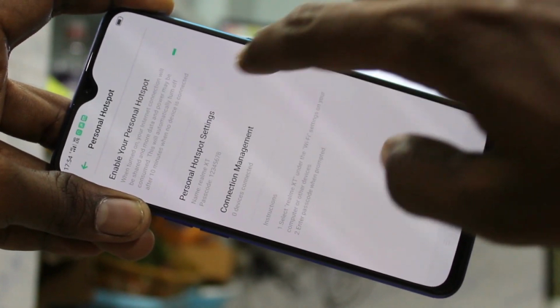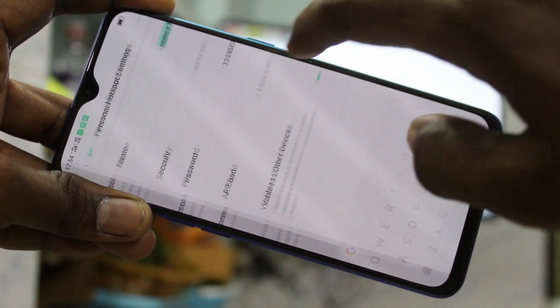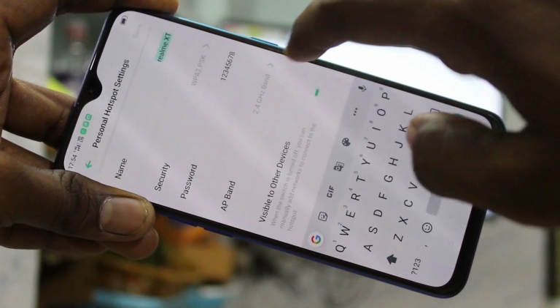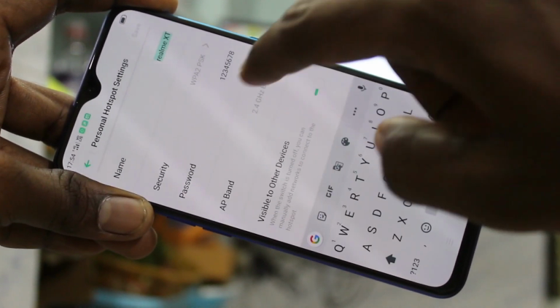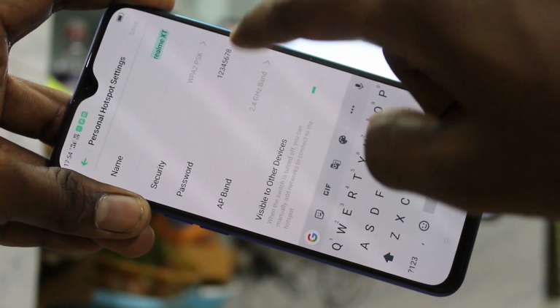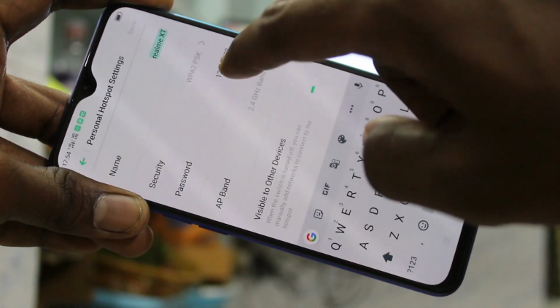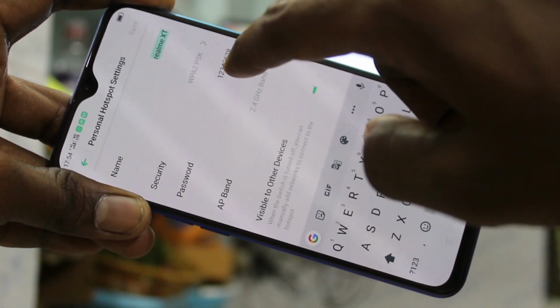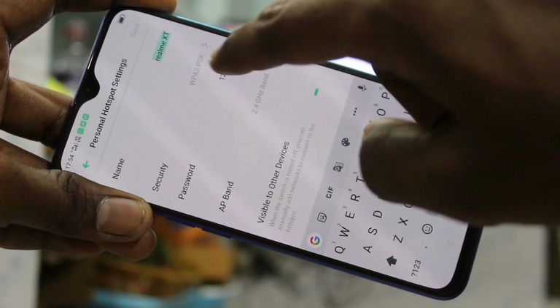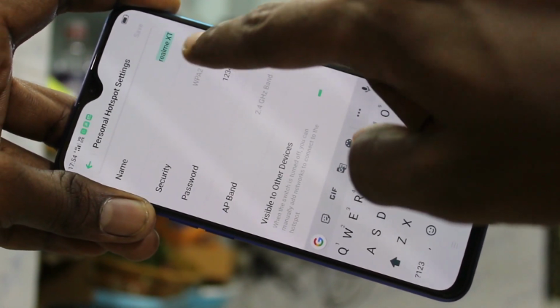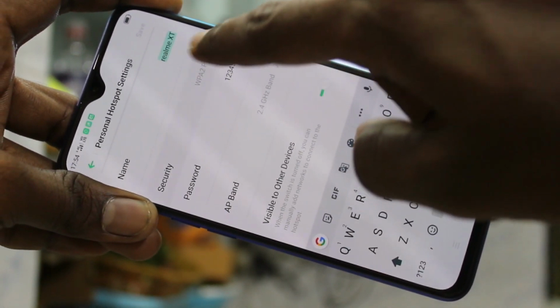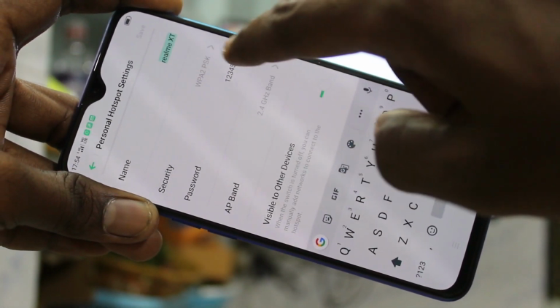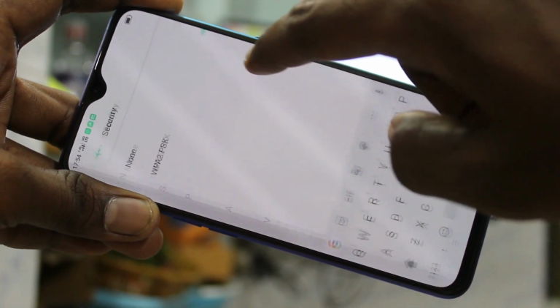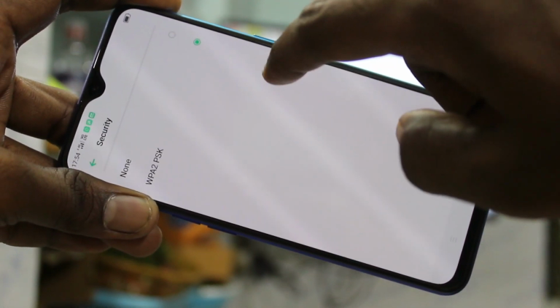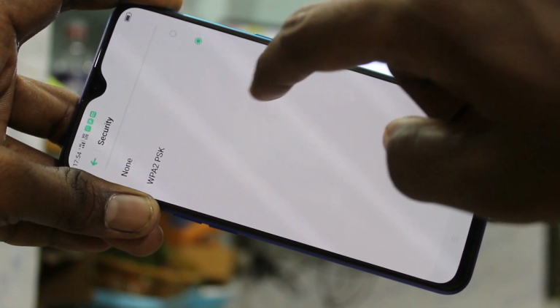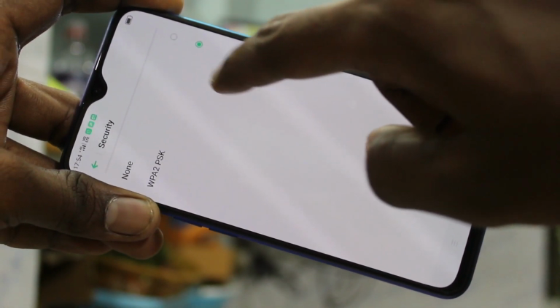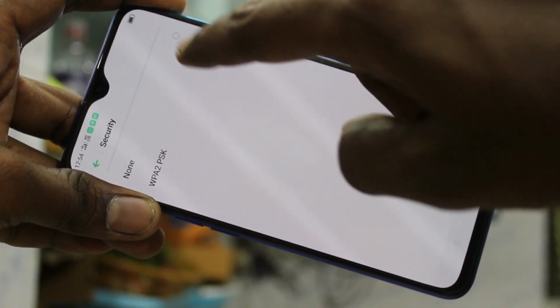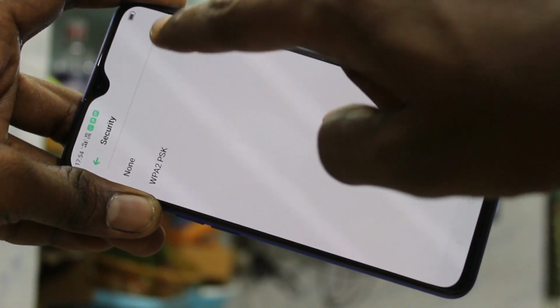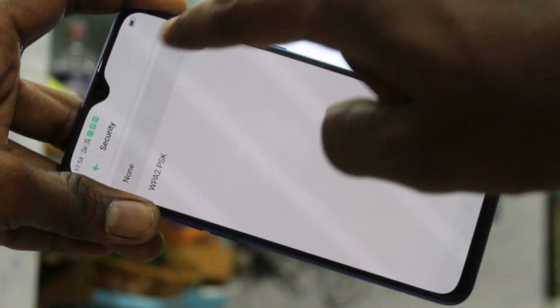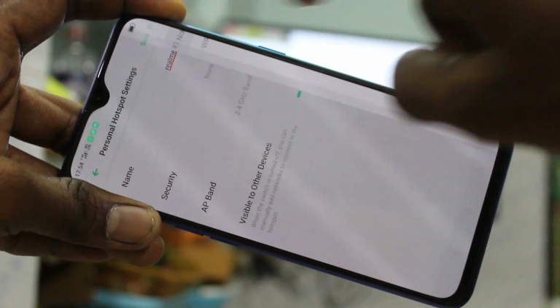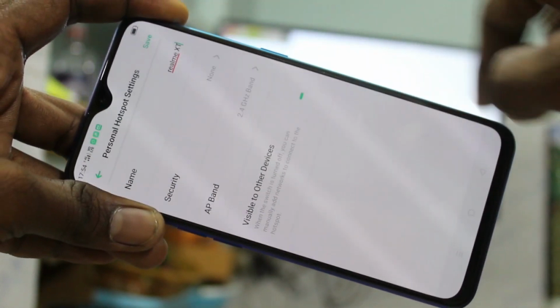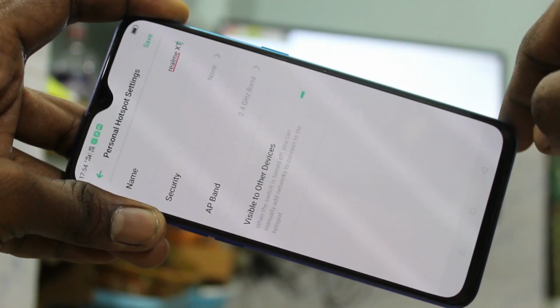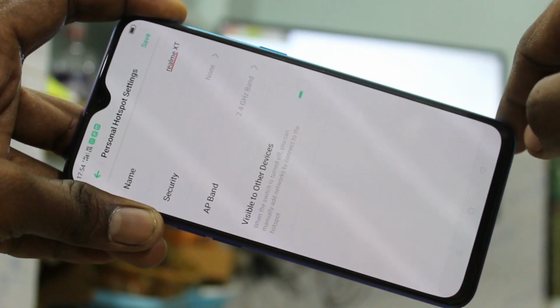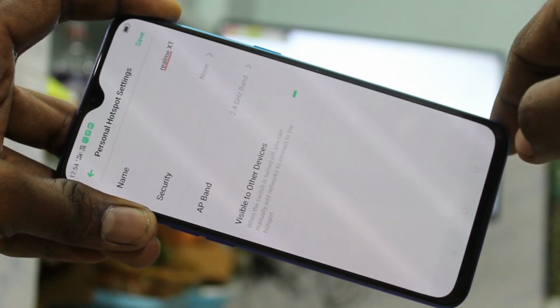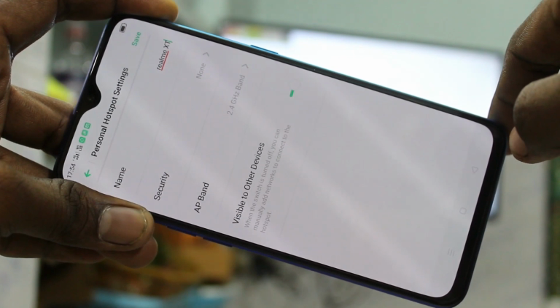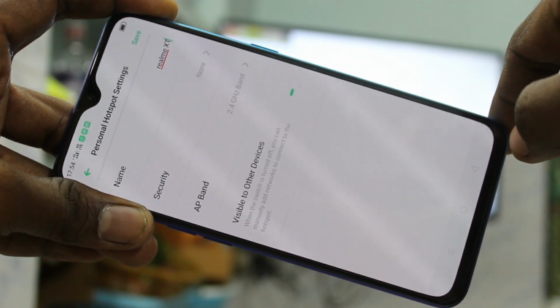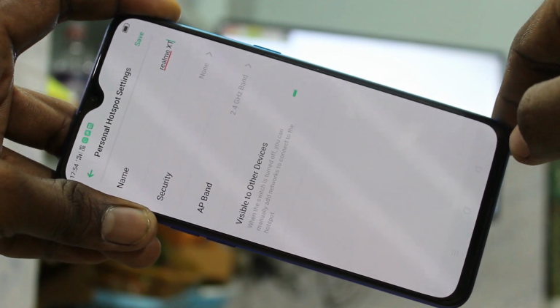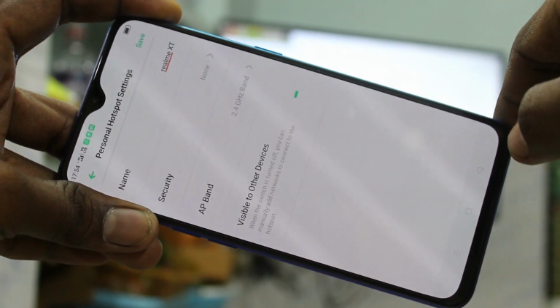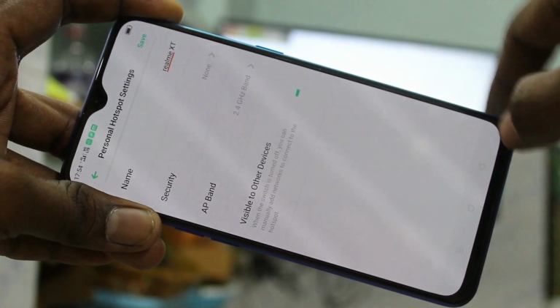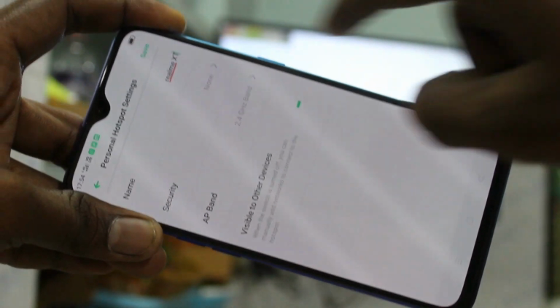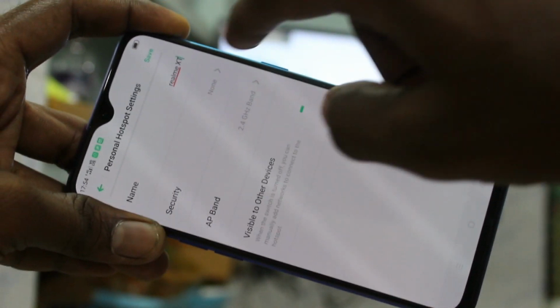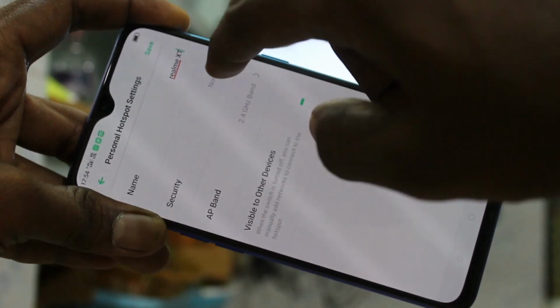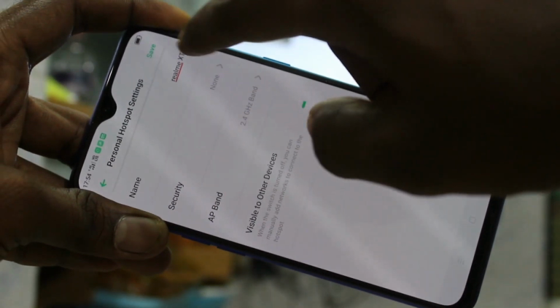Here click on personal hotspot settings, click on security, and set it to none. Click save.